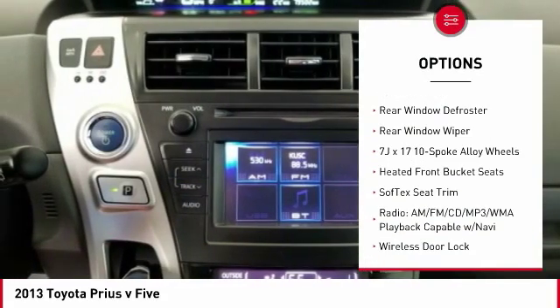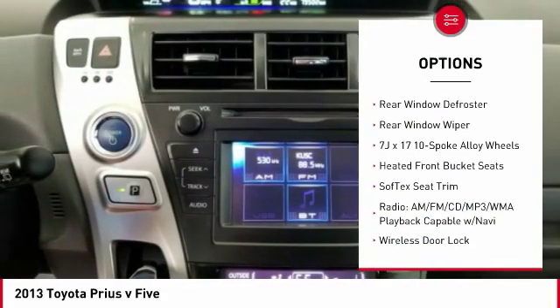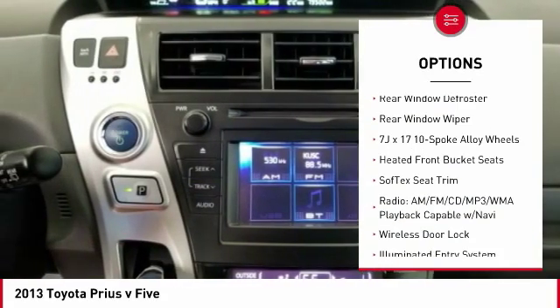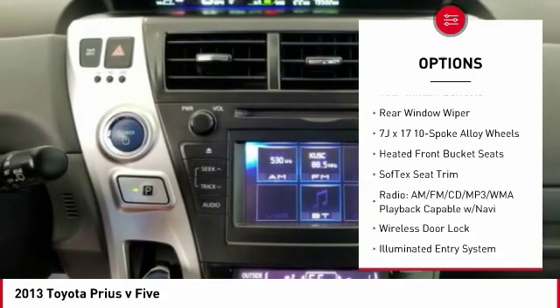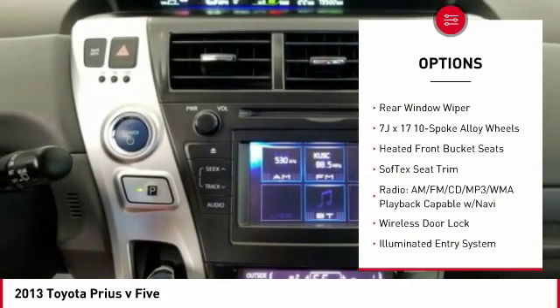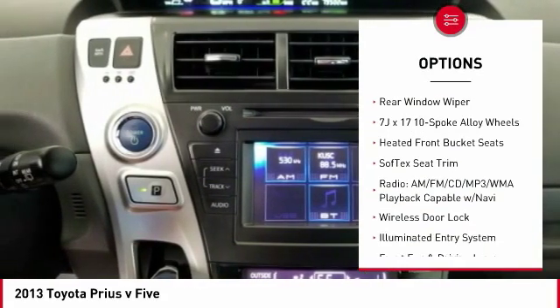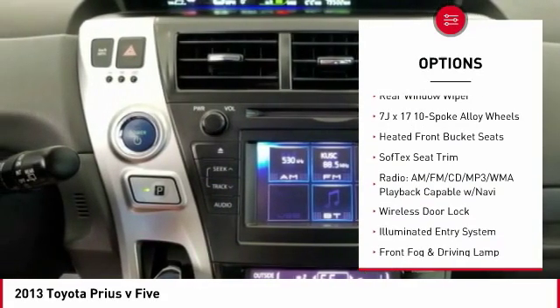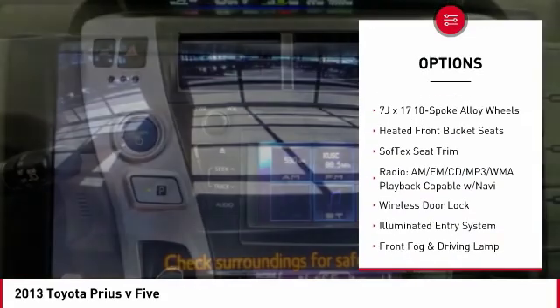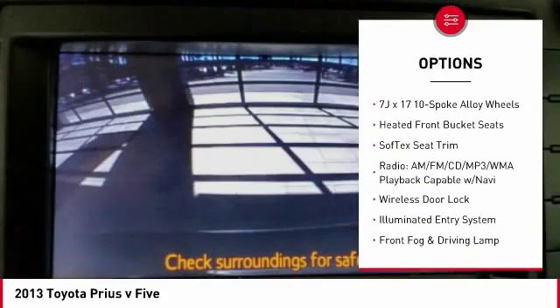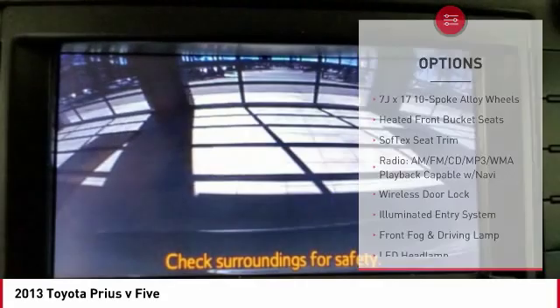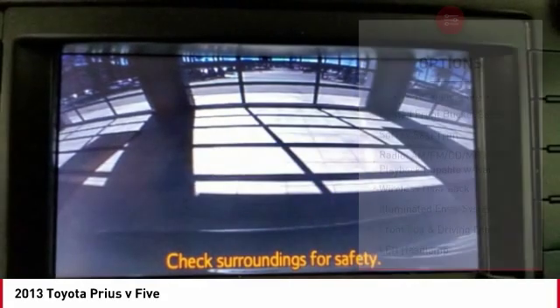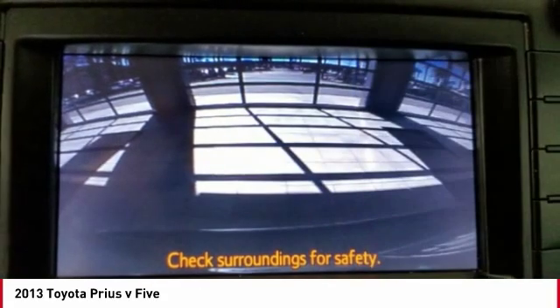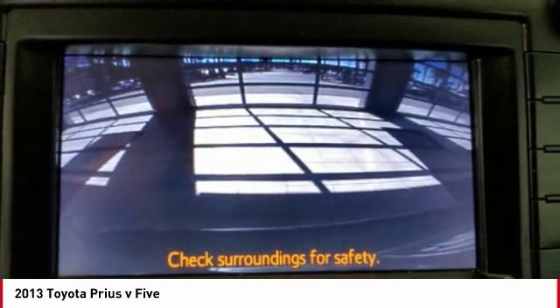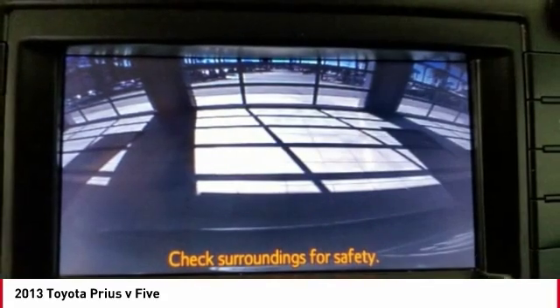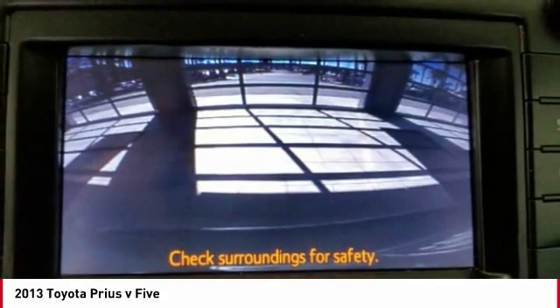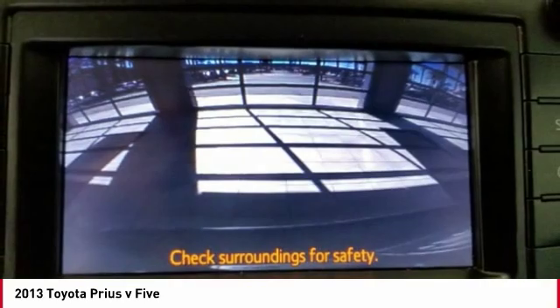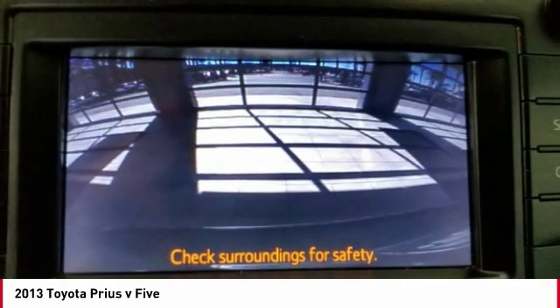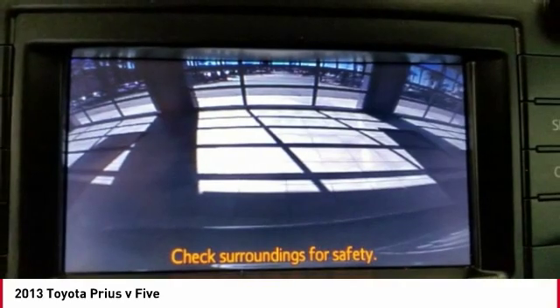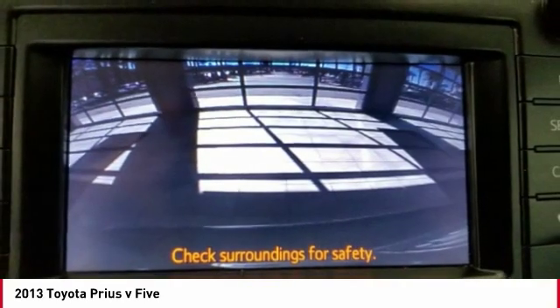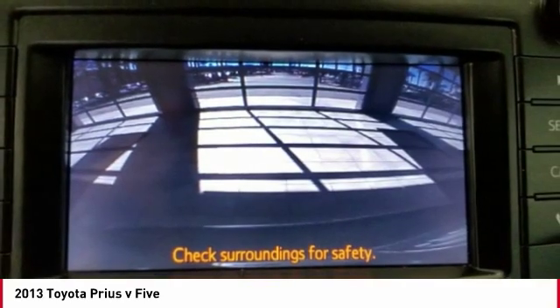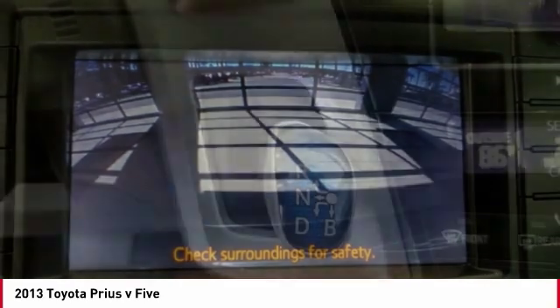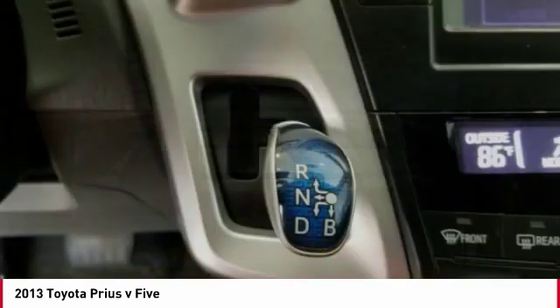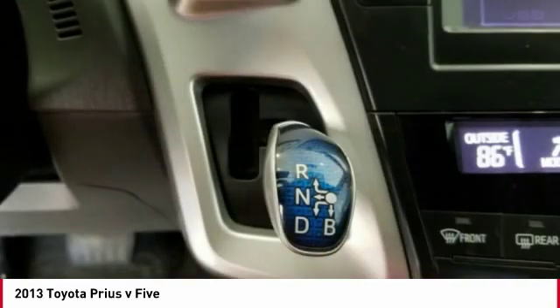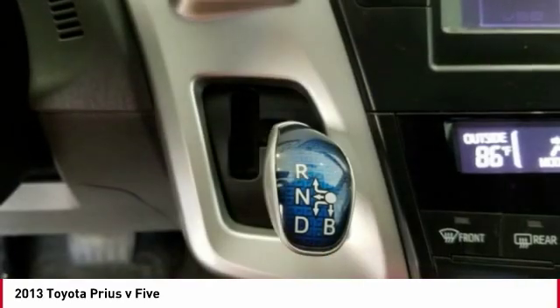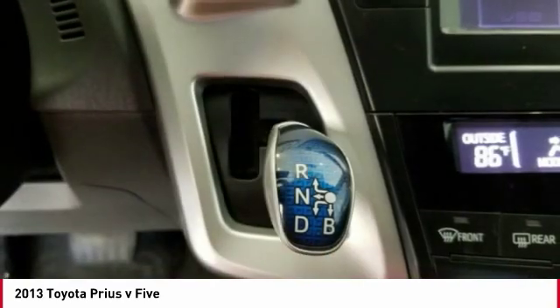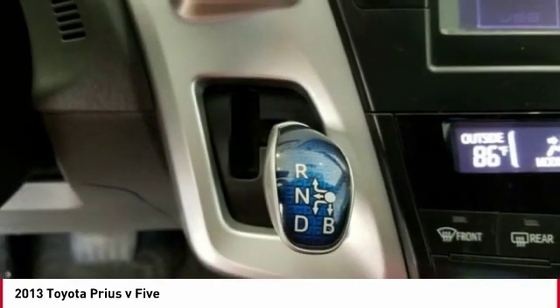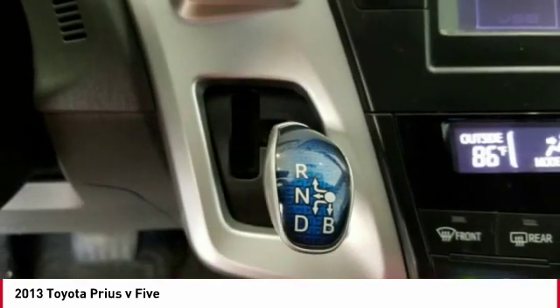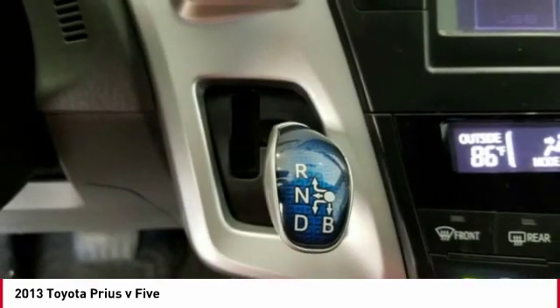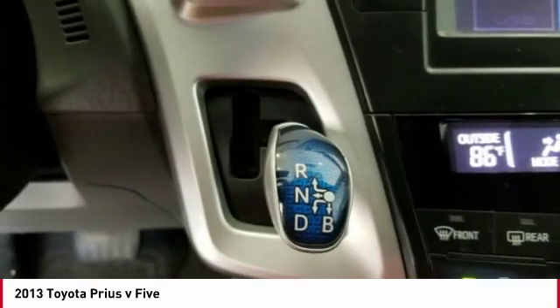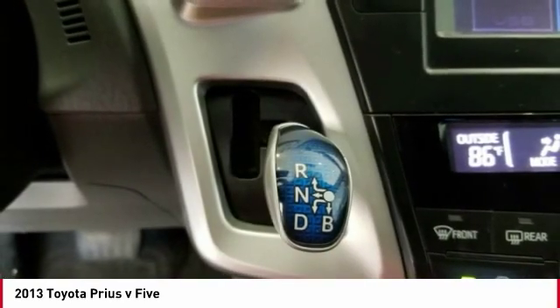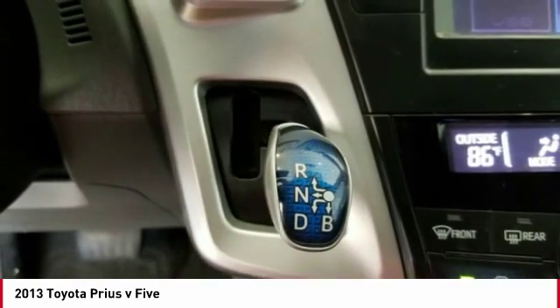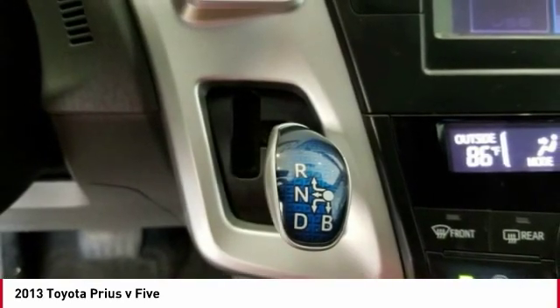Front wheel independent suspension, four wheel disc brakes, speed control, rear window defroster, and rear window wiper.